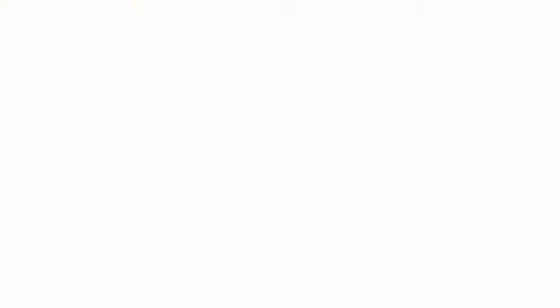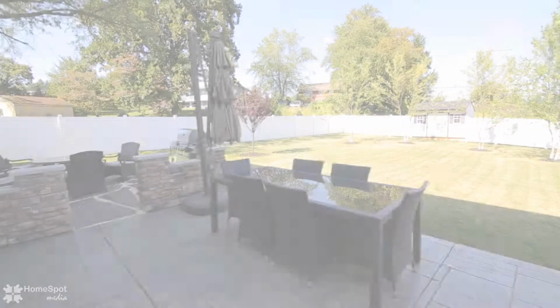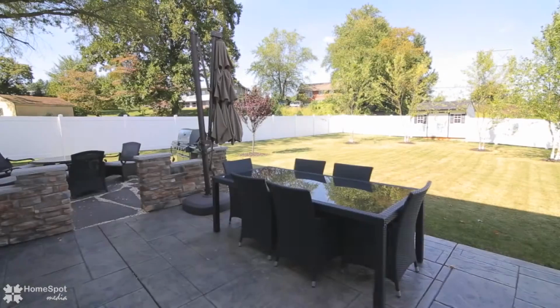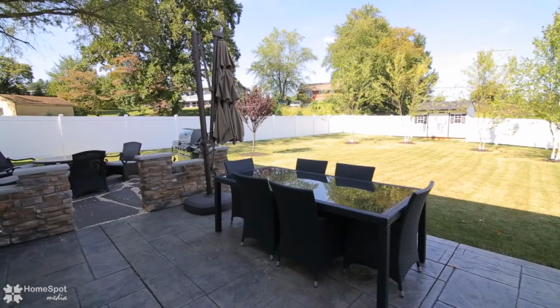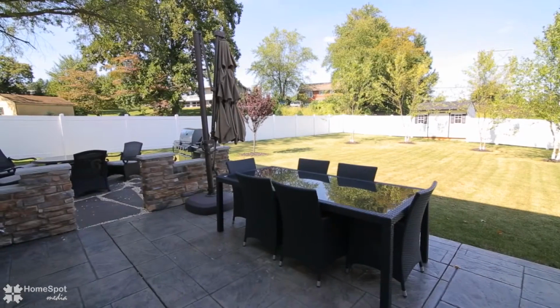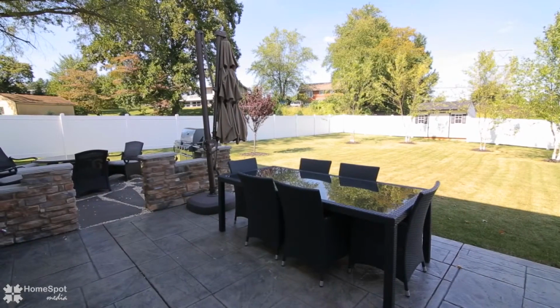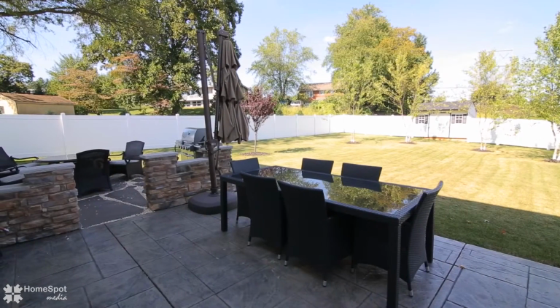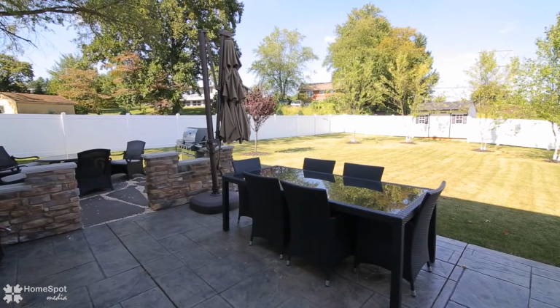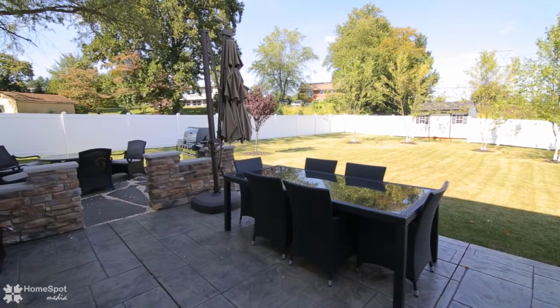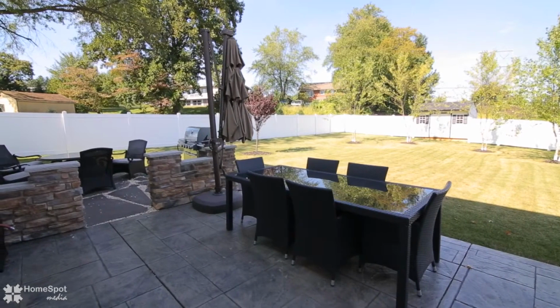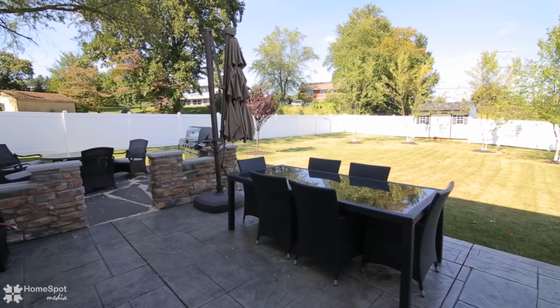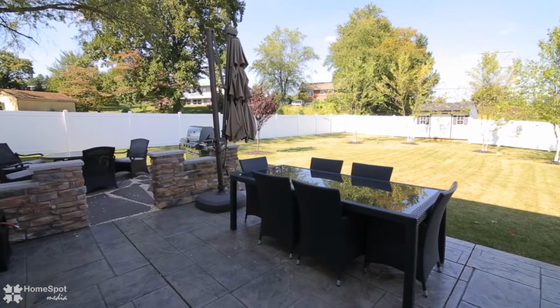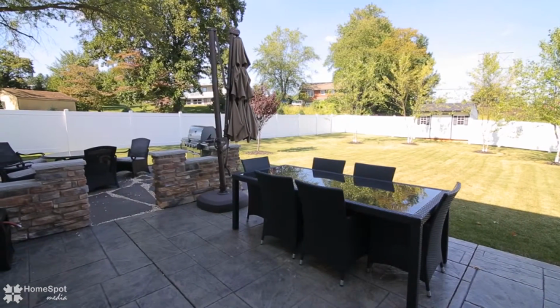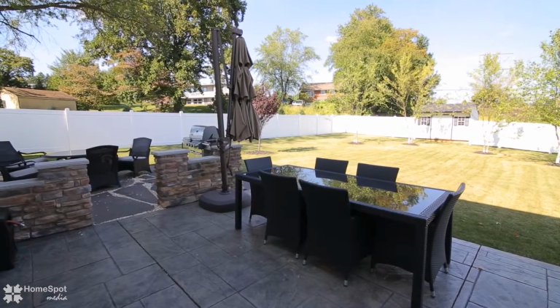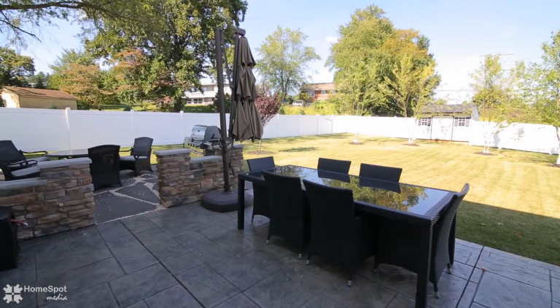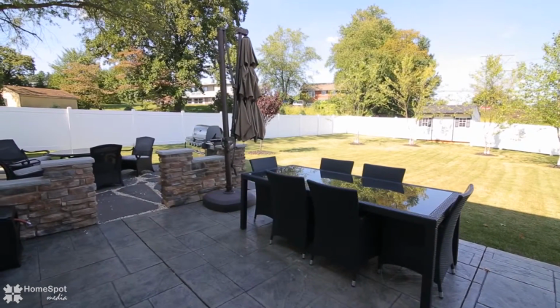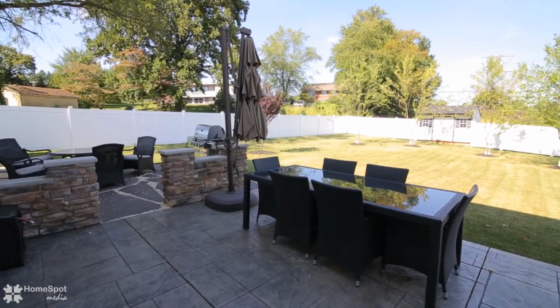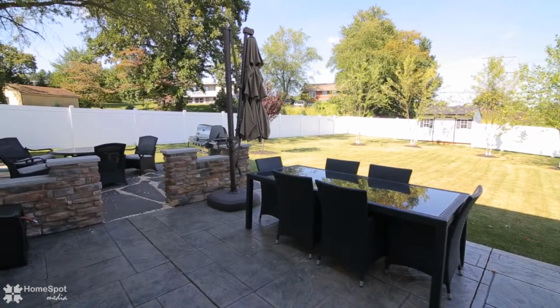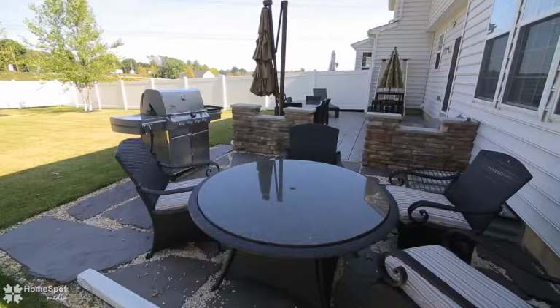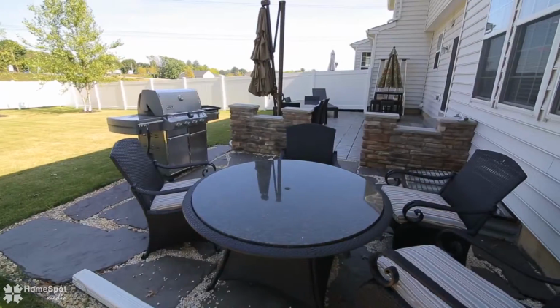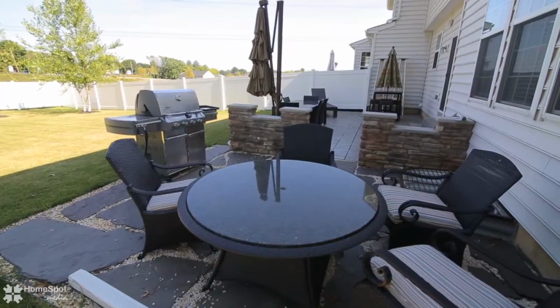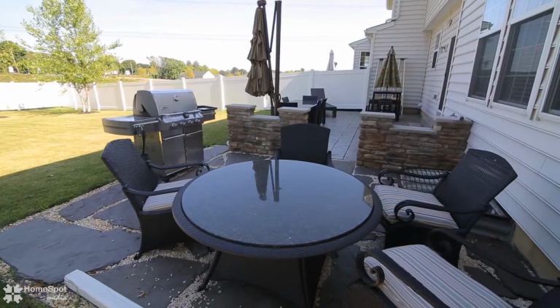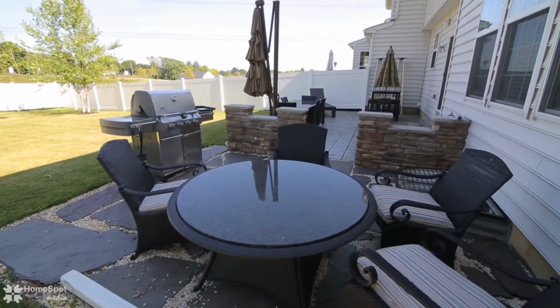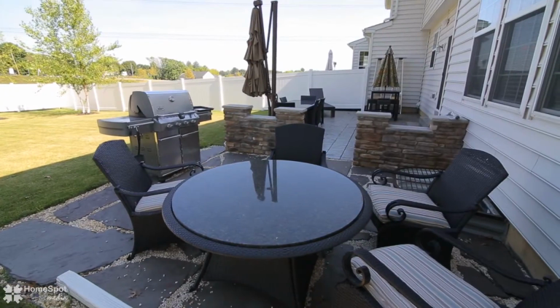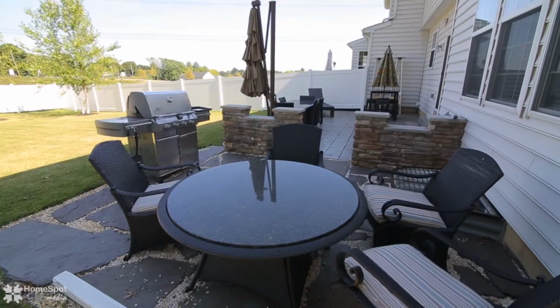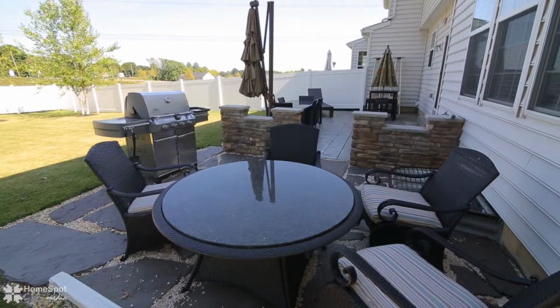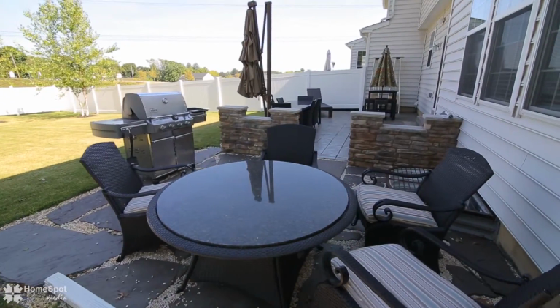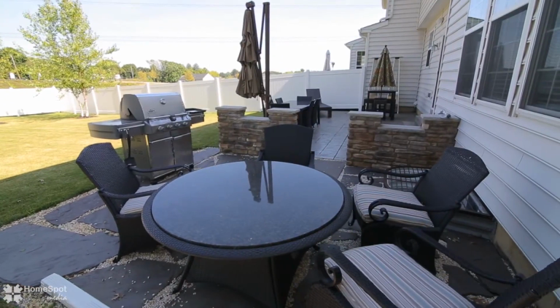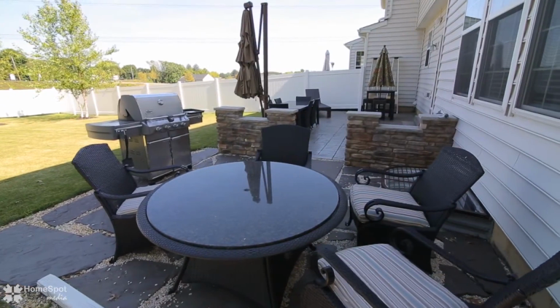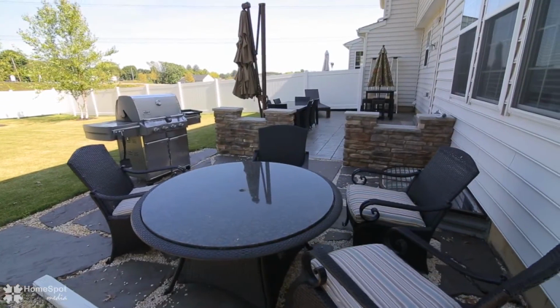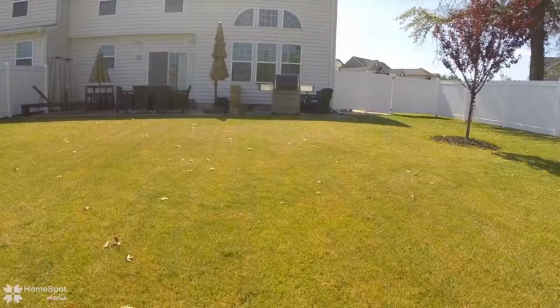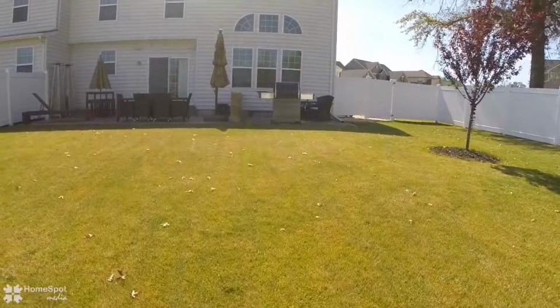Outdoor features include a stamped concrete patio, fully fenced yard, utility shed, and two-car garage.